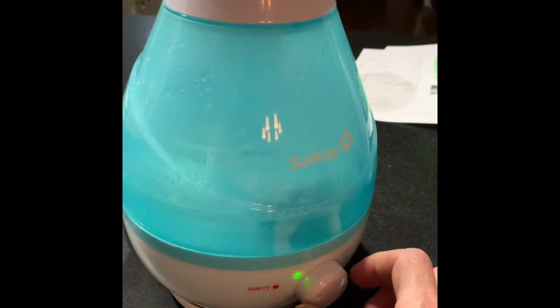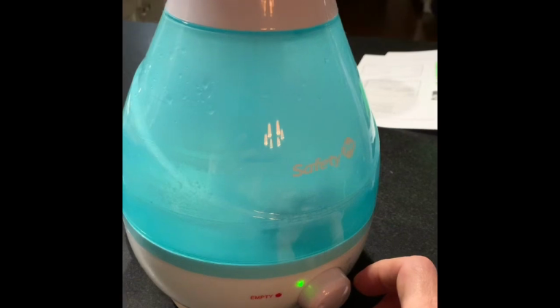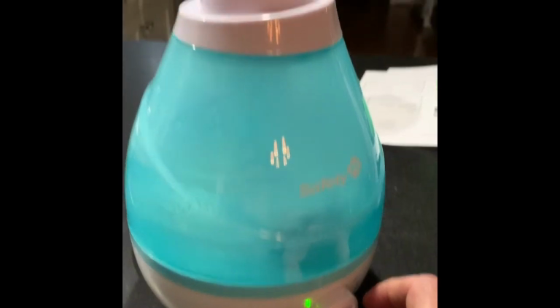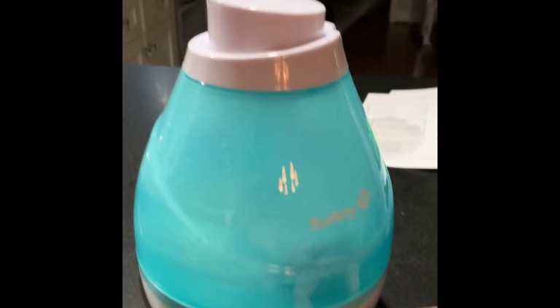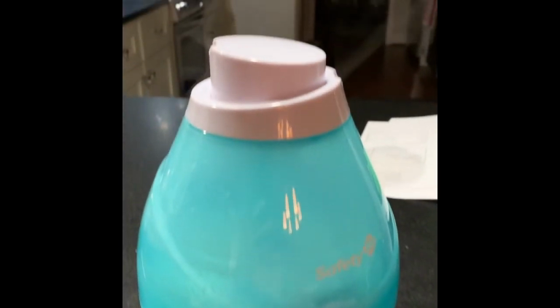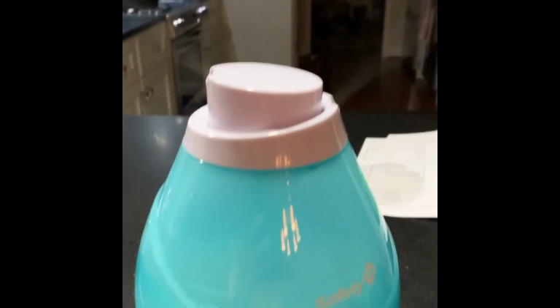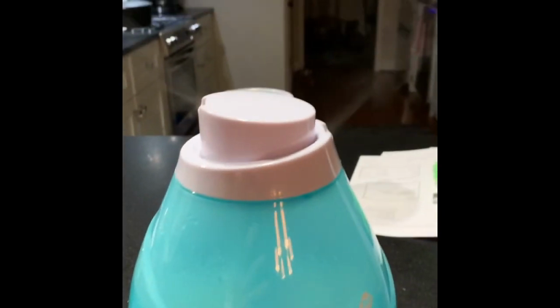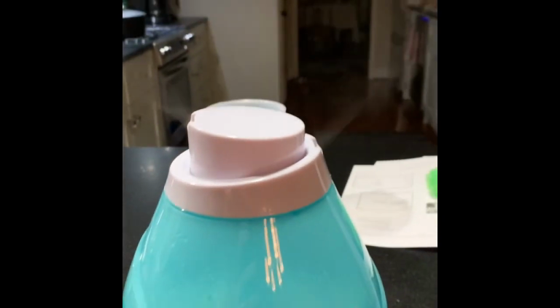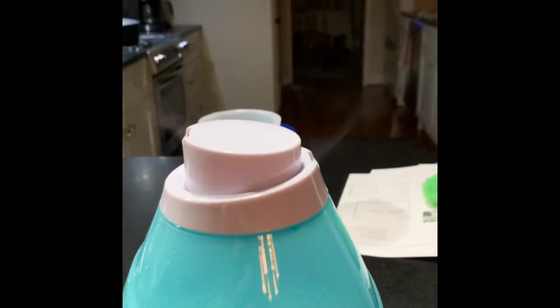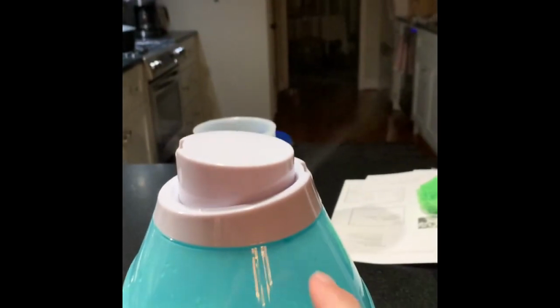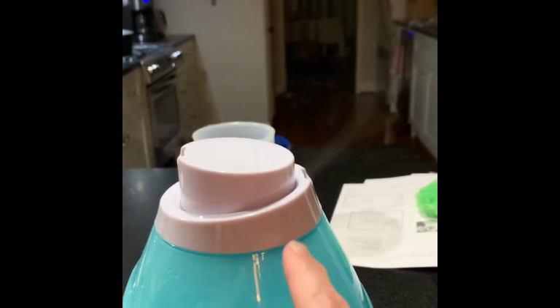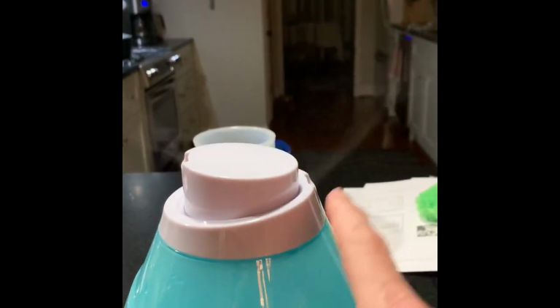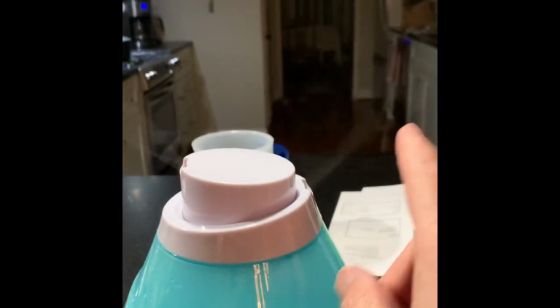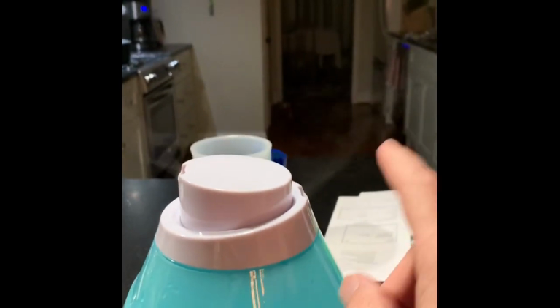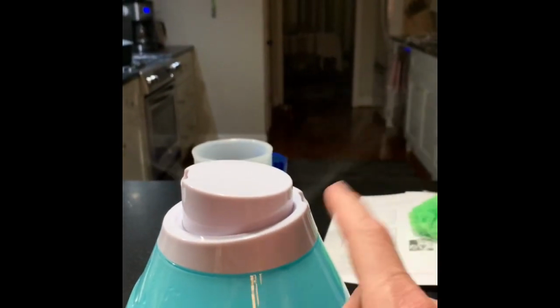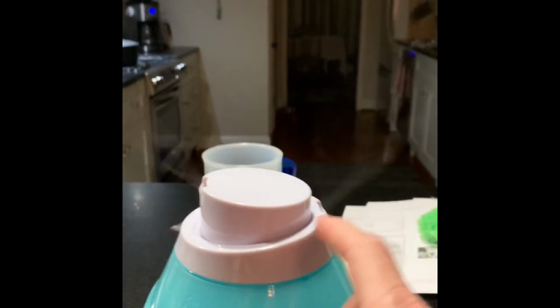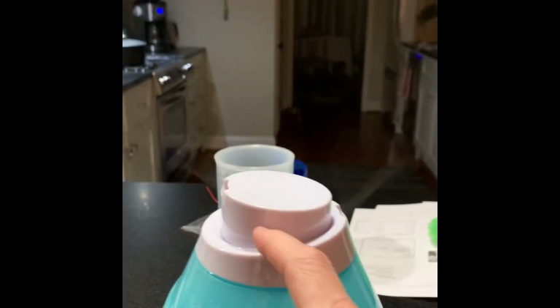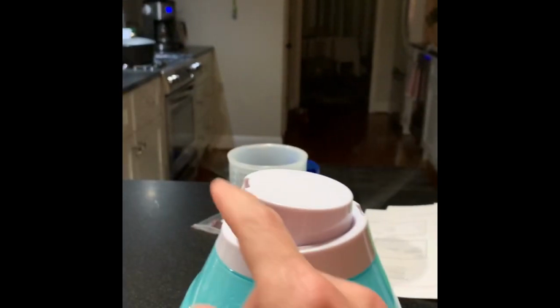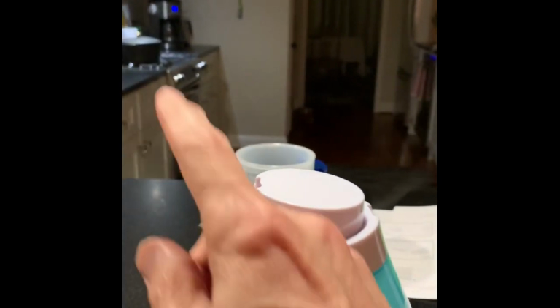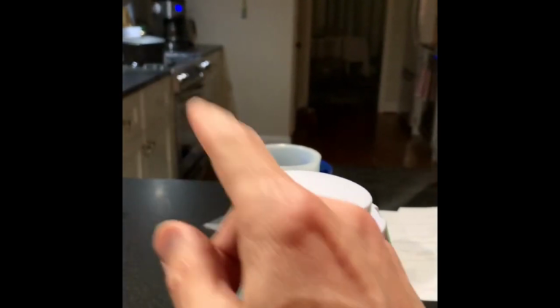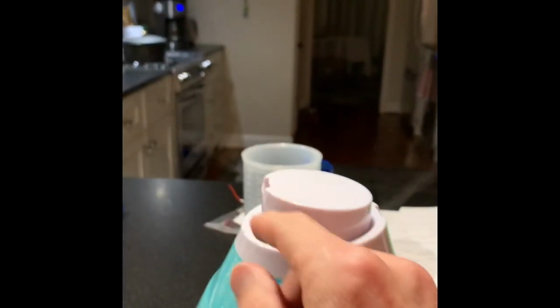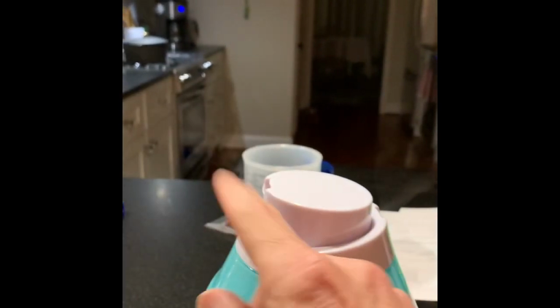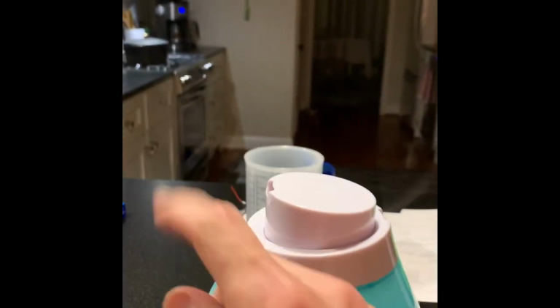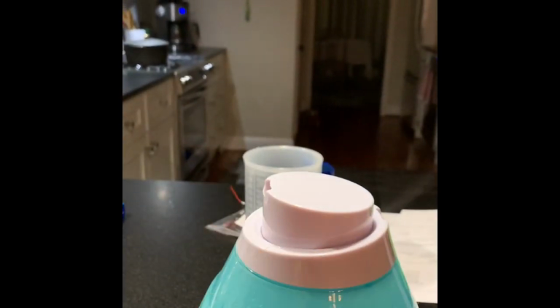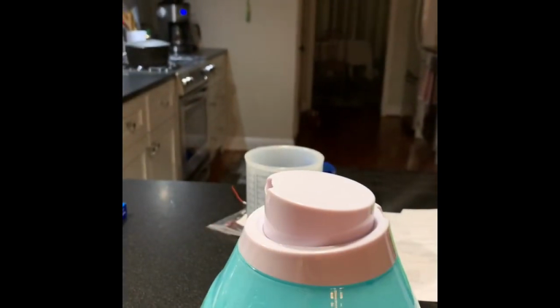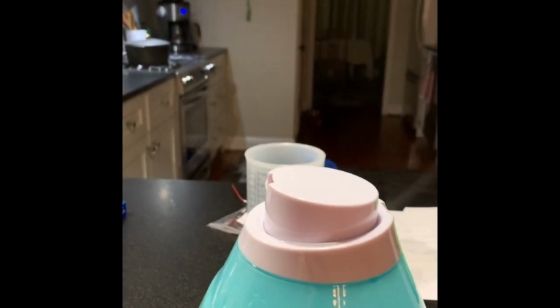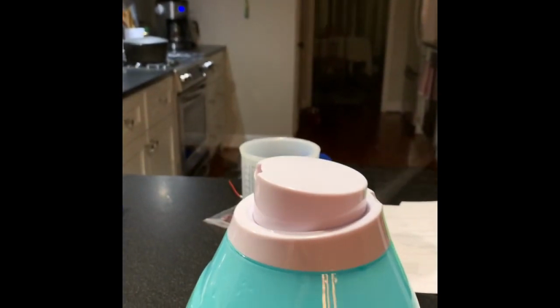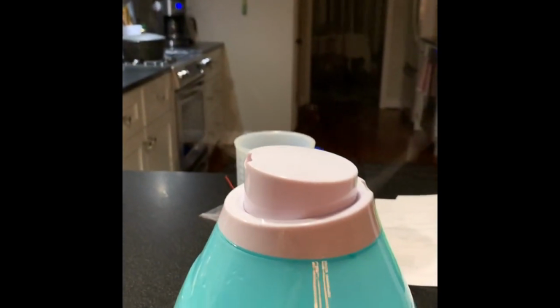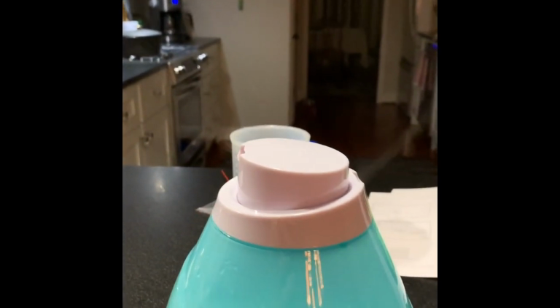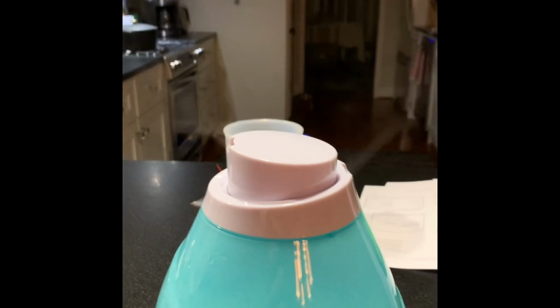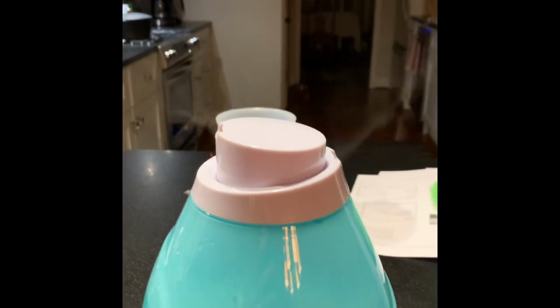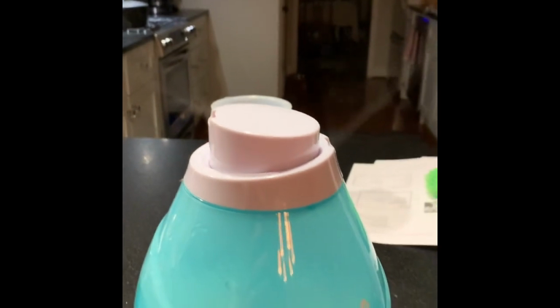It's all the way on. You can see this very light stream. So we're going to try and fix that.